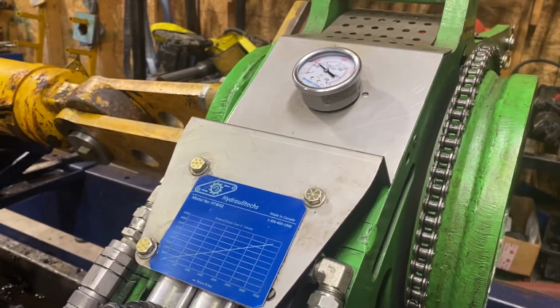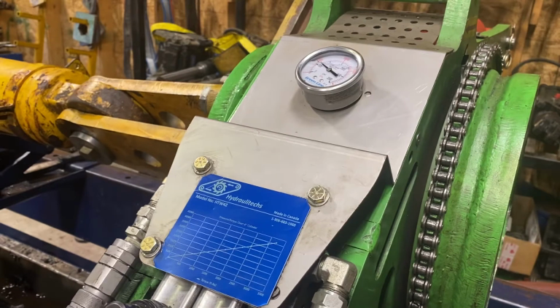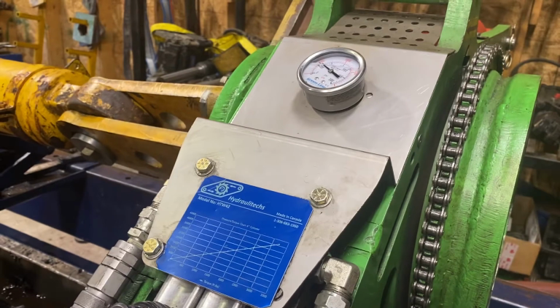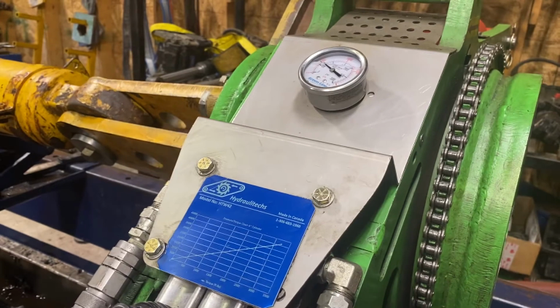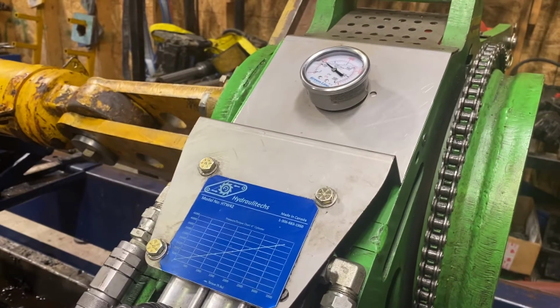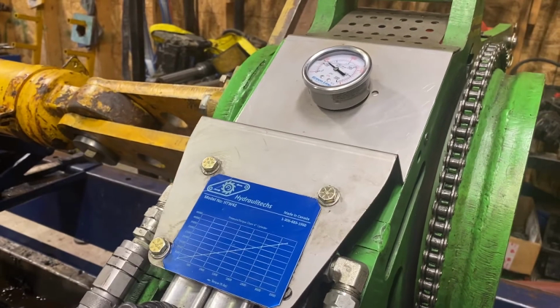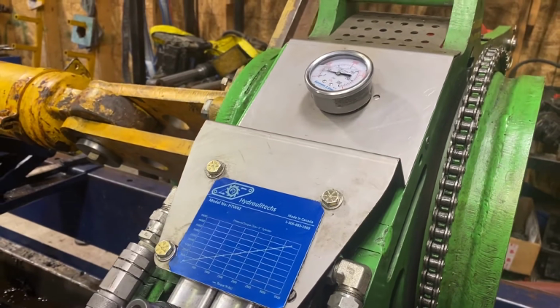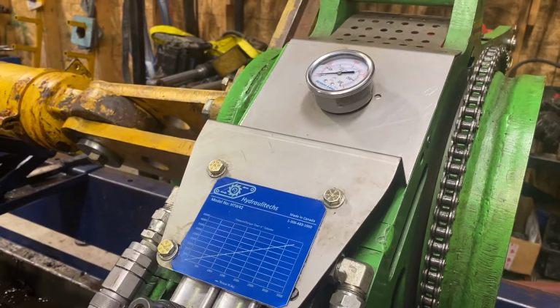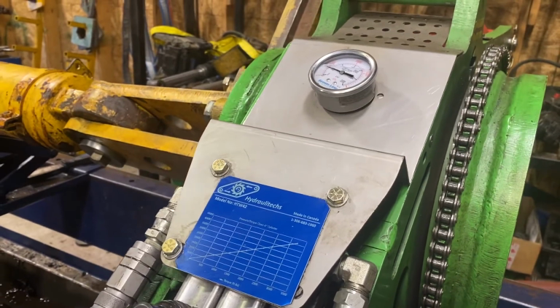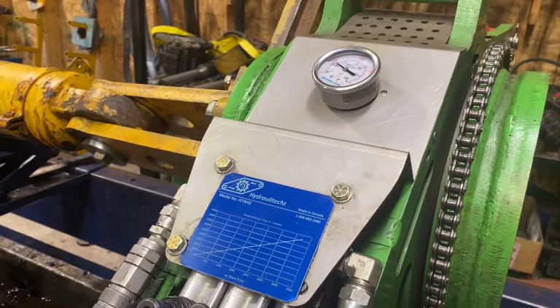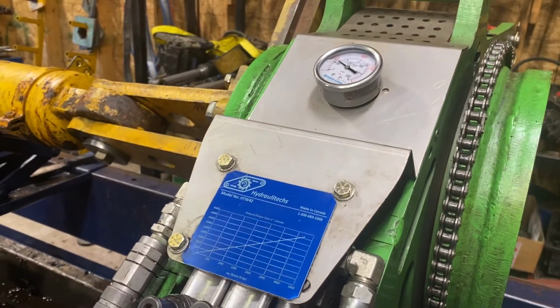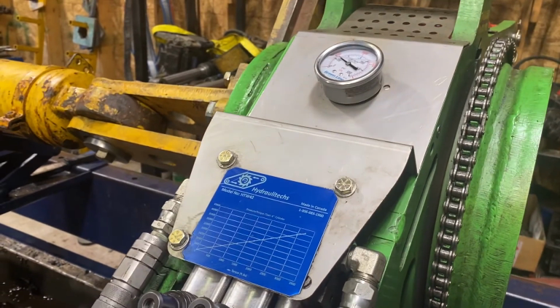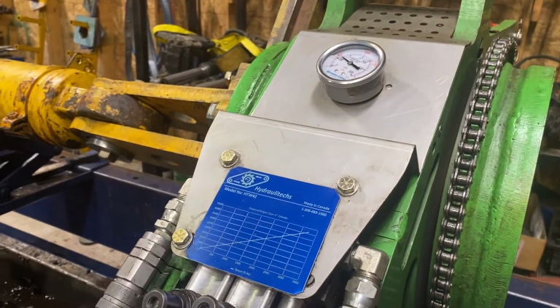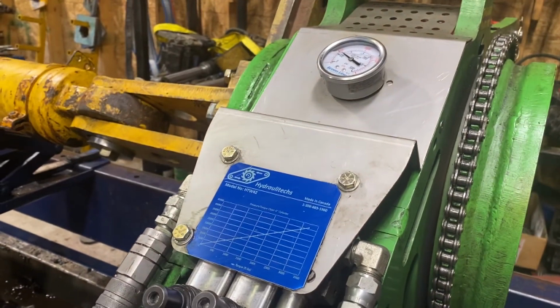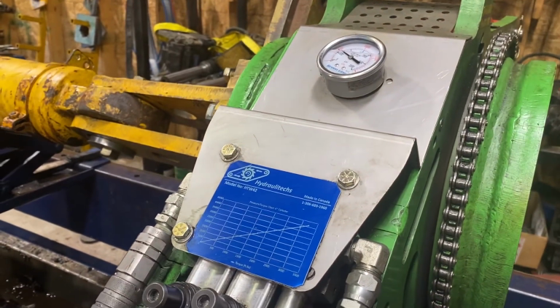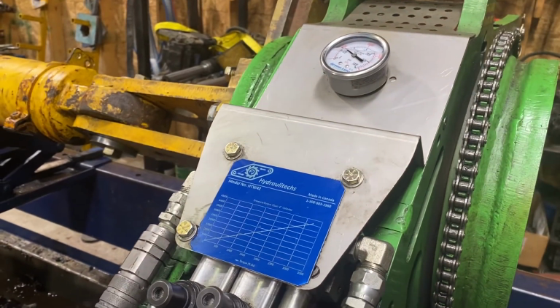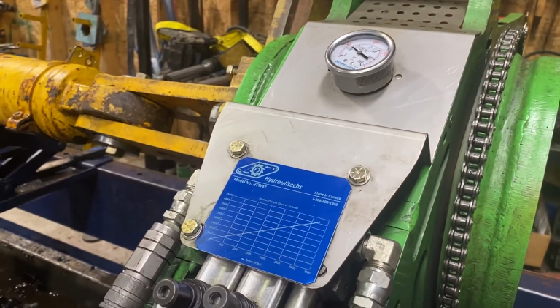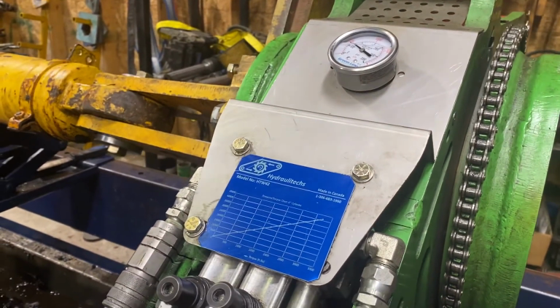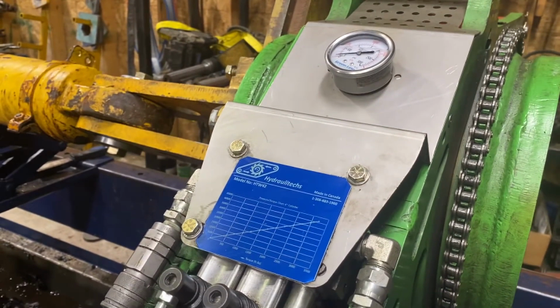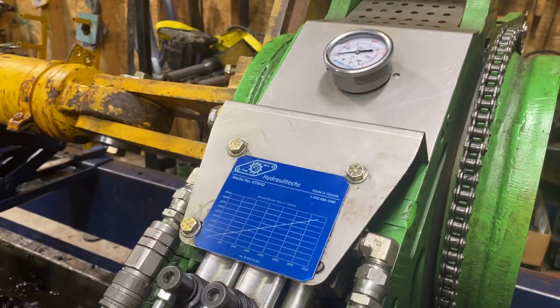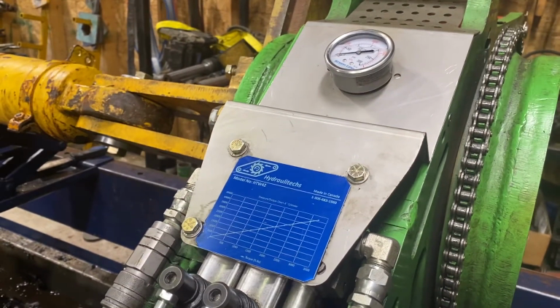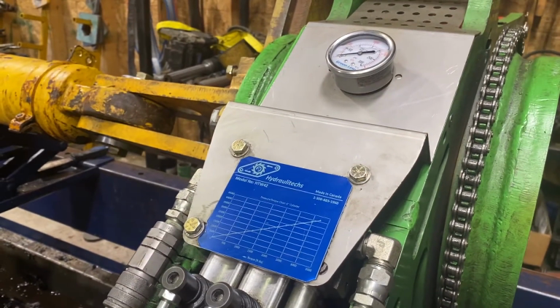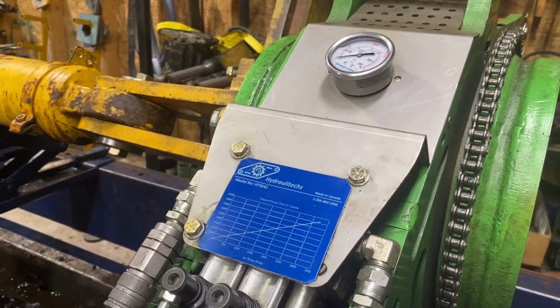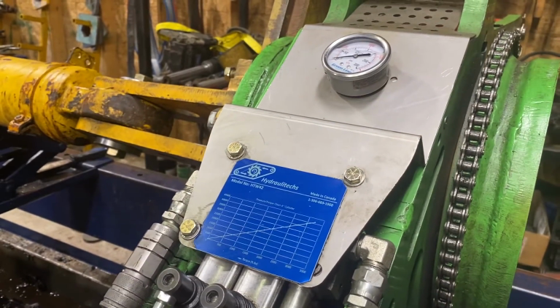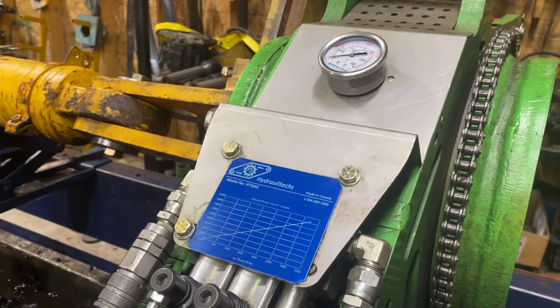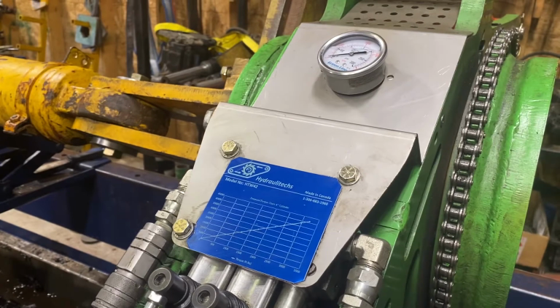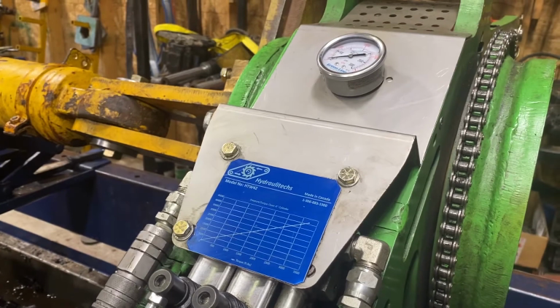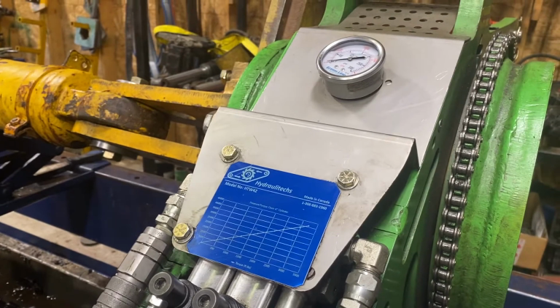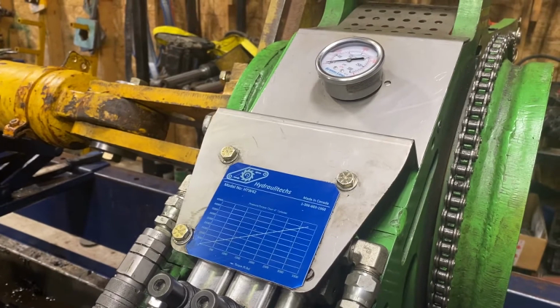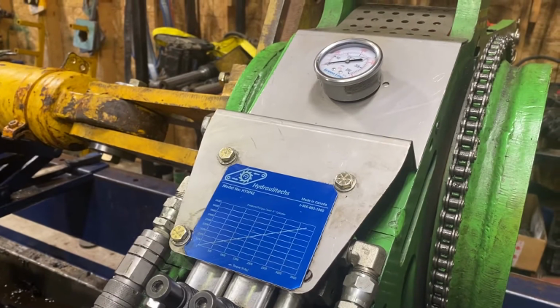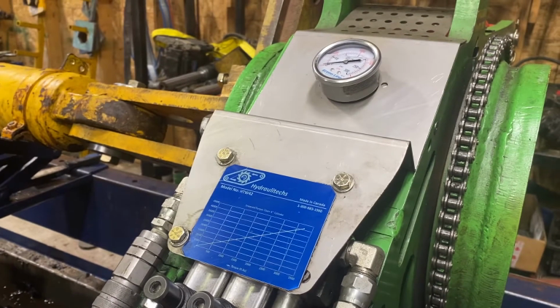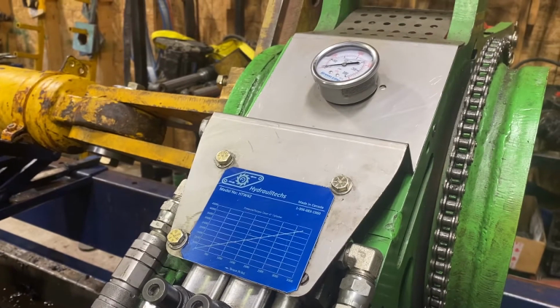Yeah, only 800 and you're running with the motor — not the cylinder, the other one is motor only.